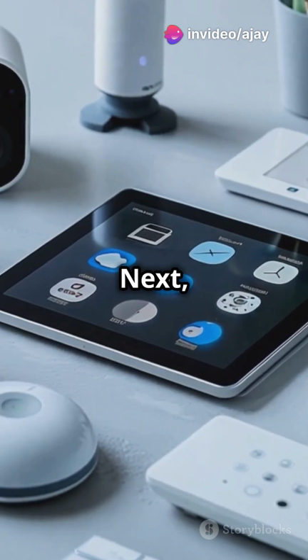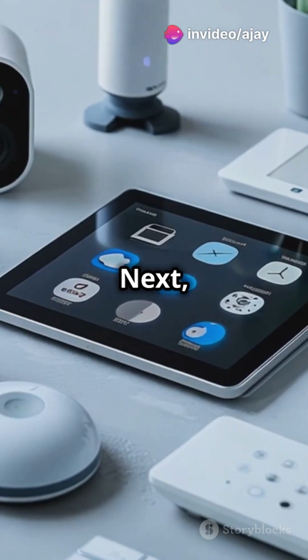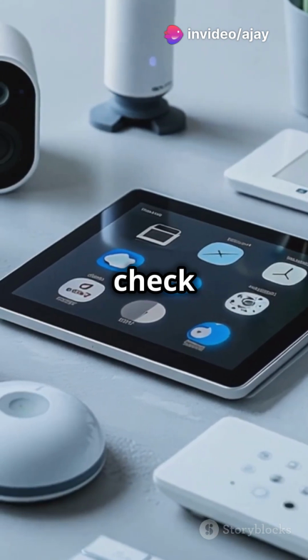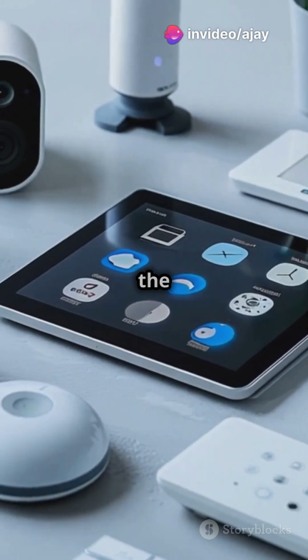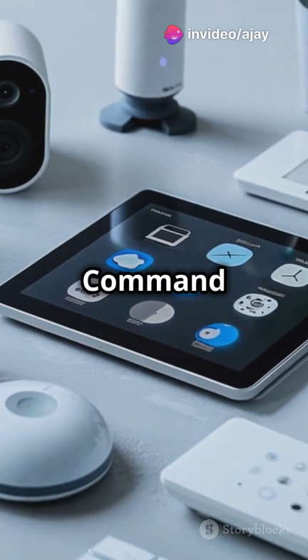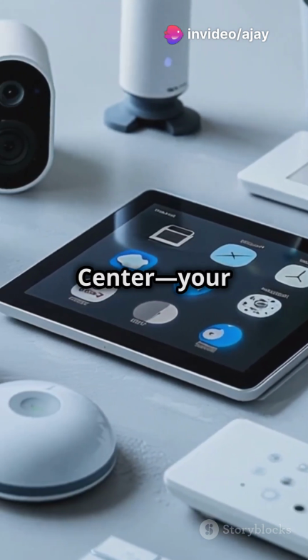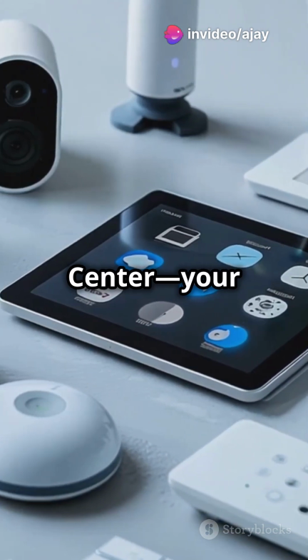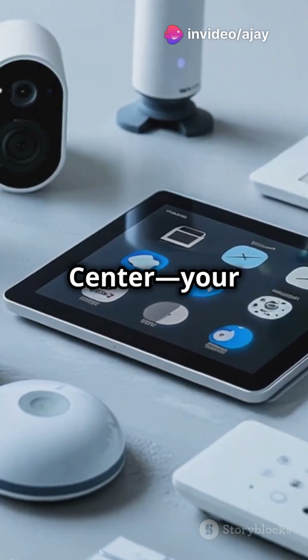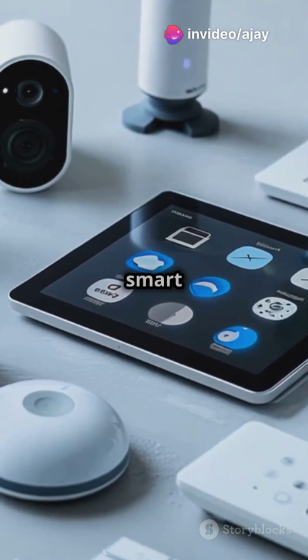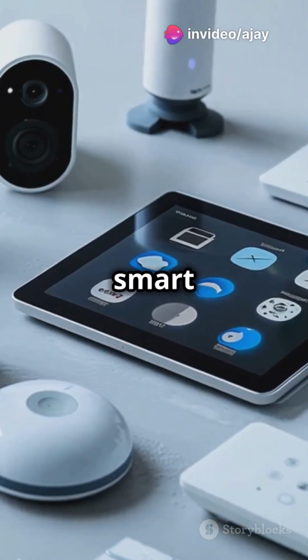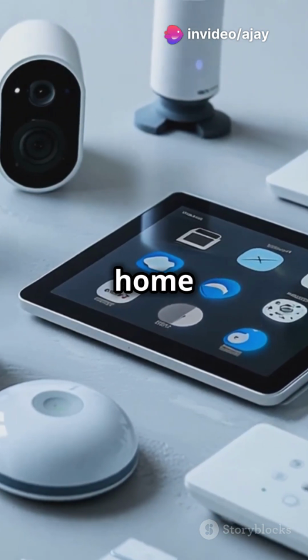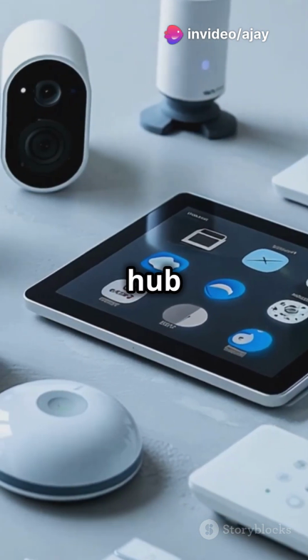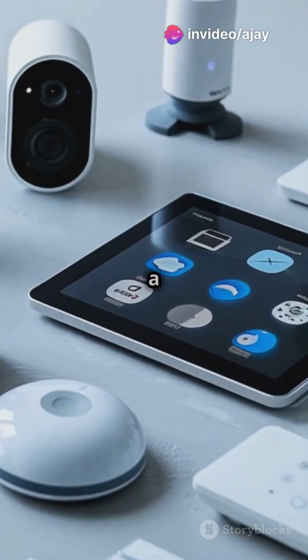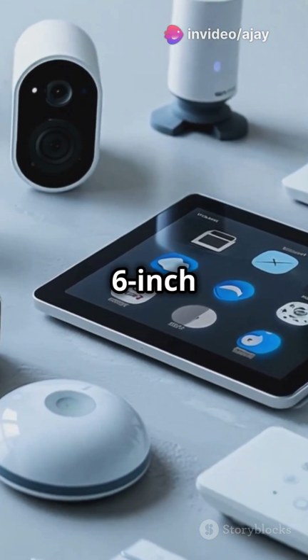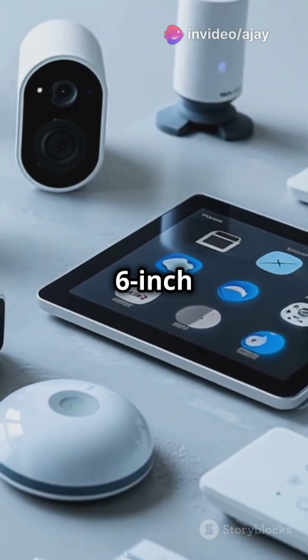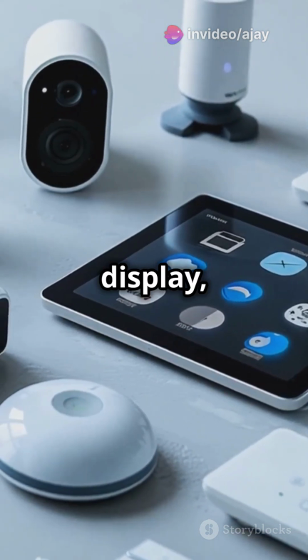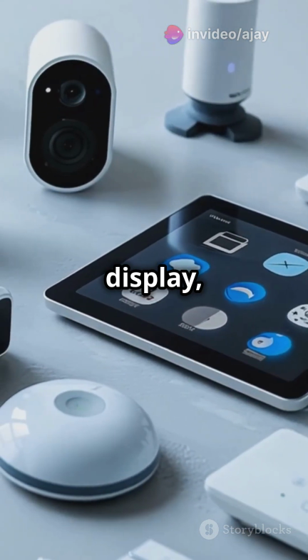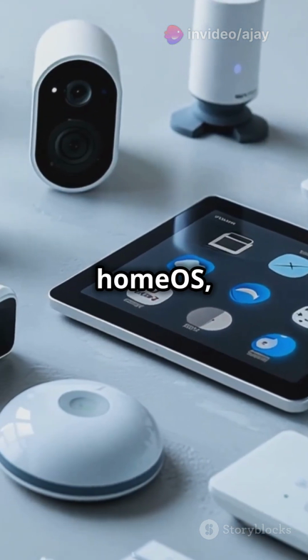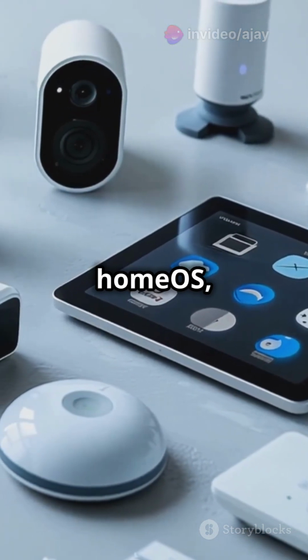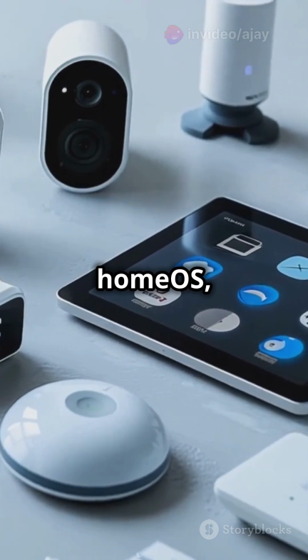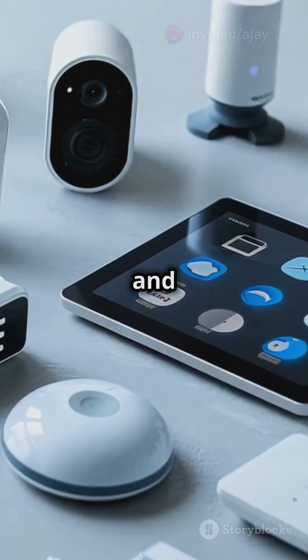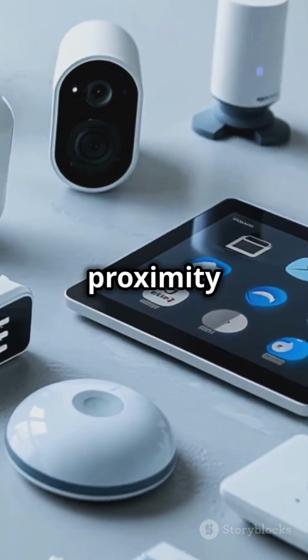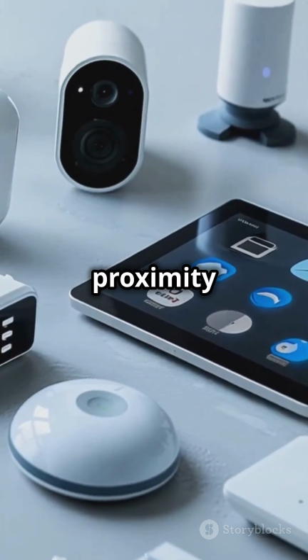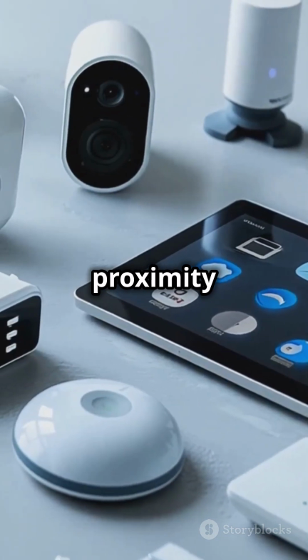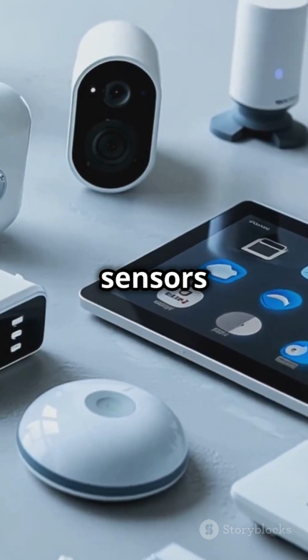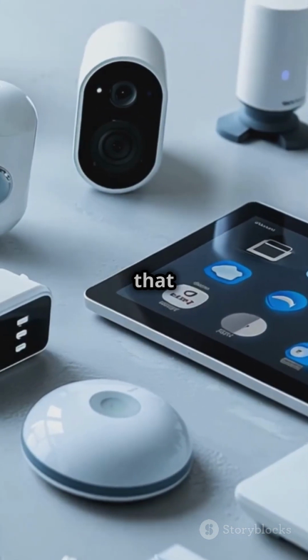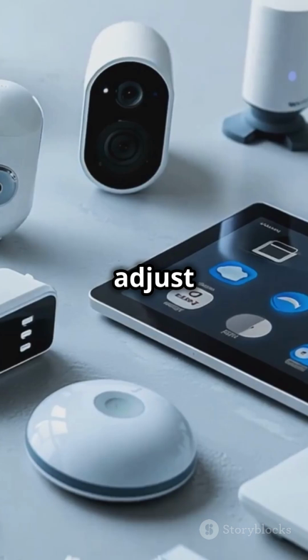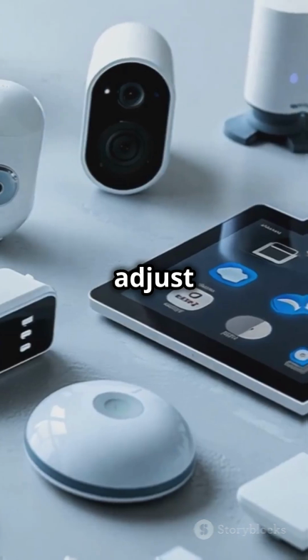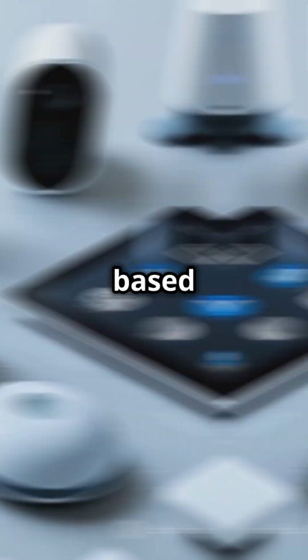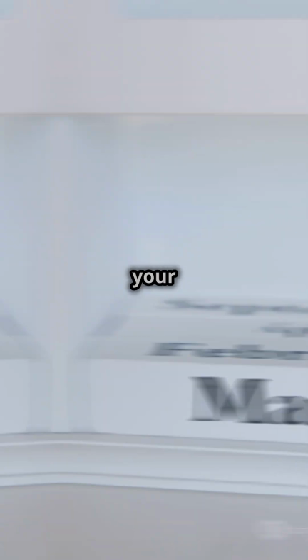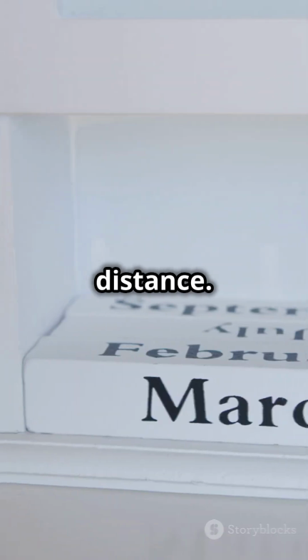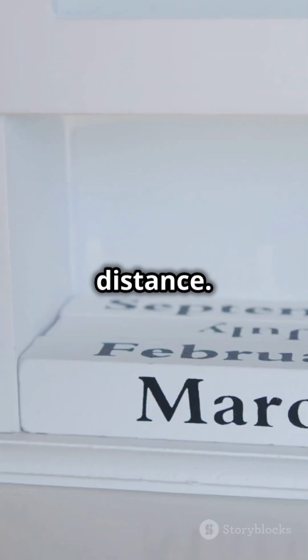Next, check out the Command Center, your new smart home hub with a 6-inch display, Home OS, and proximity sensors that adjust based on your distance.